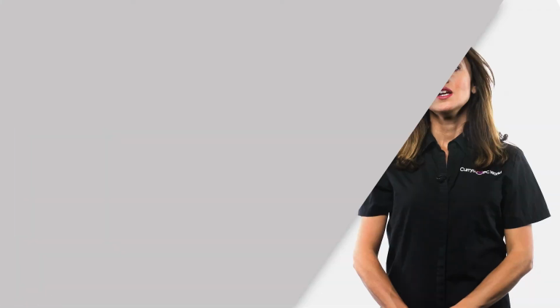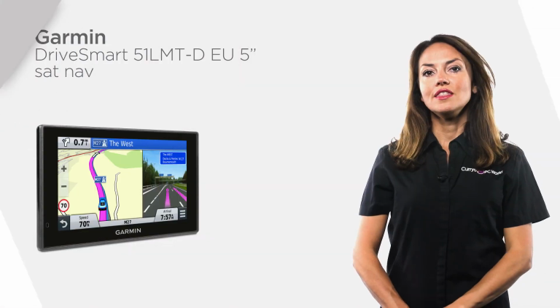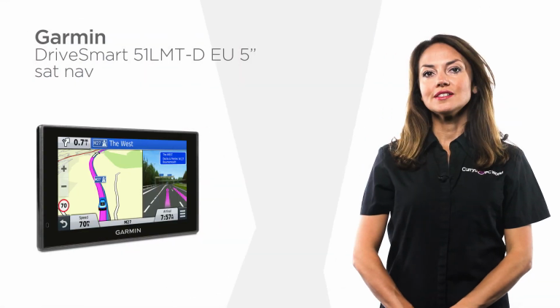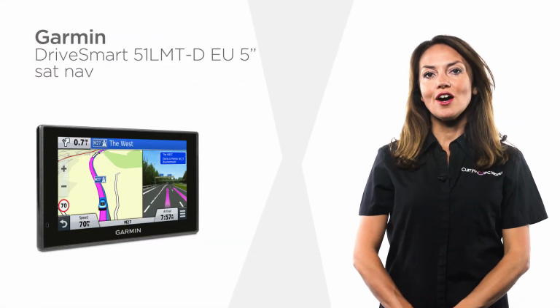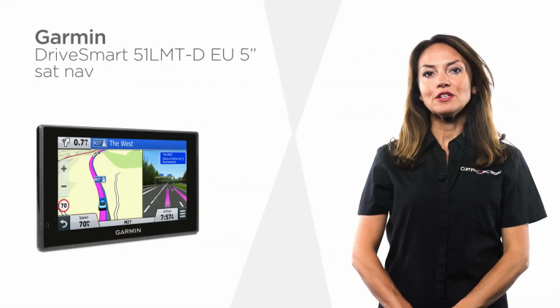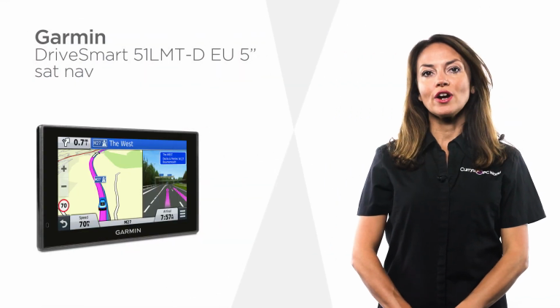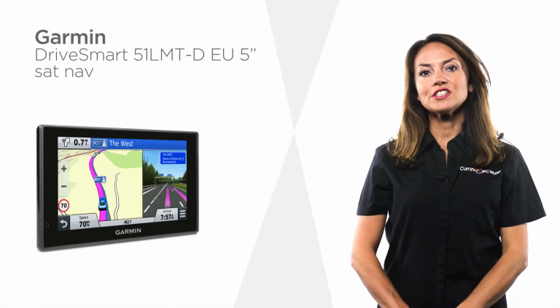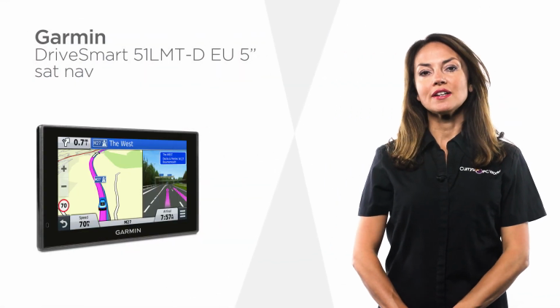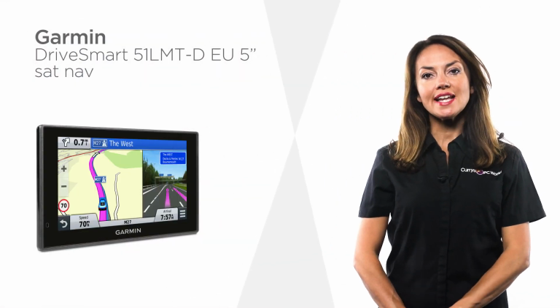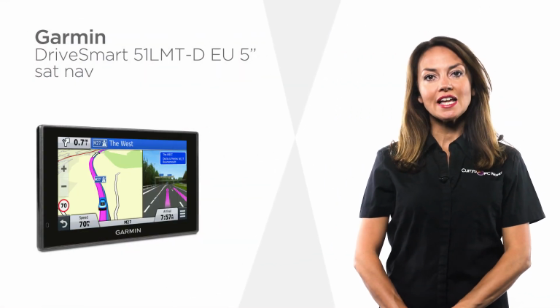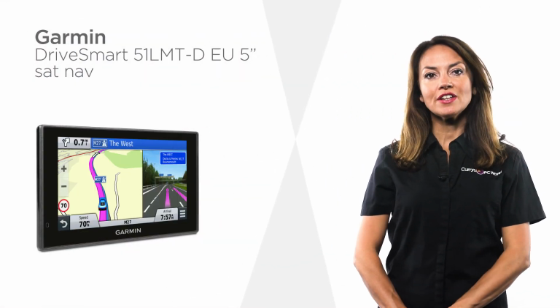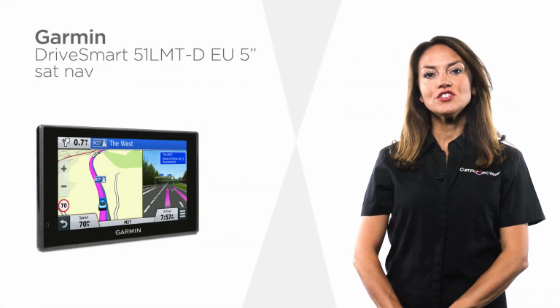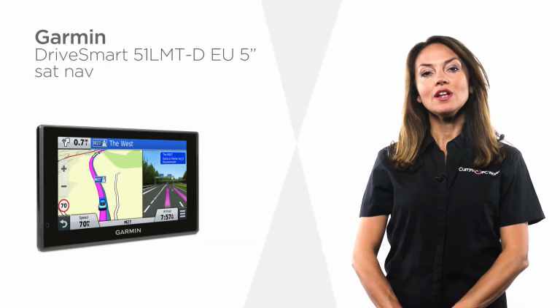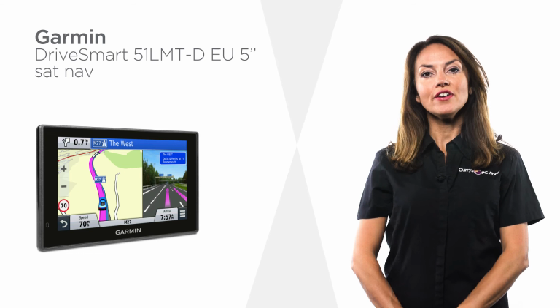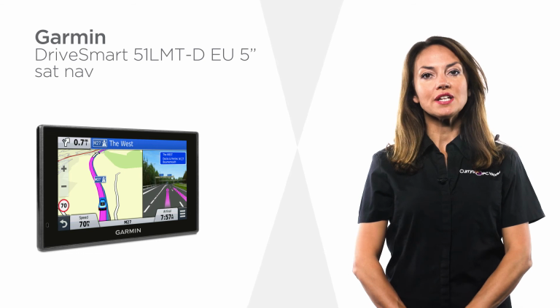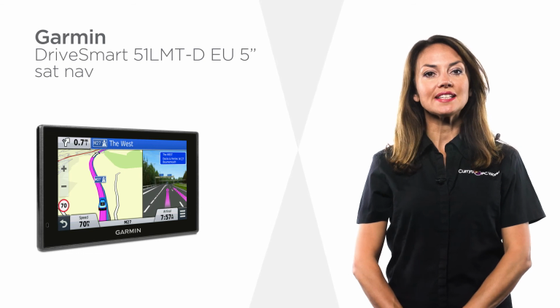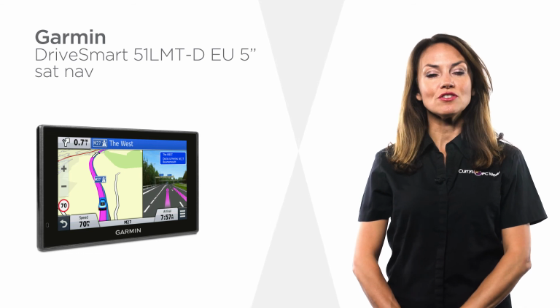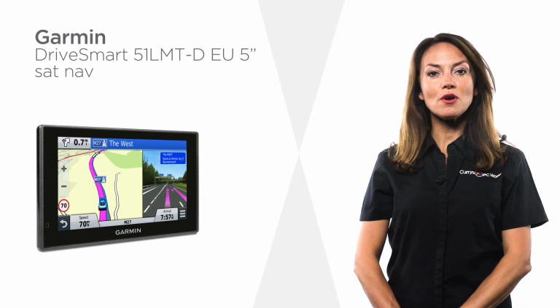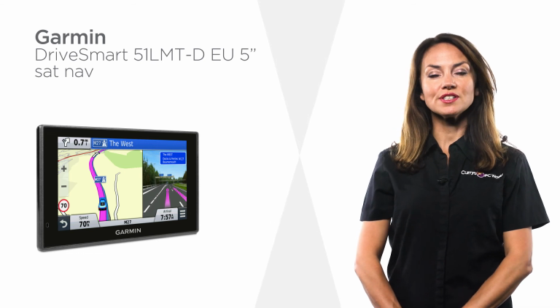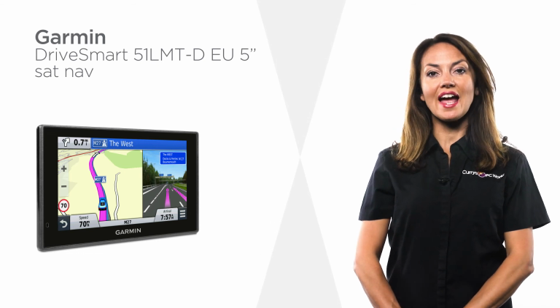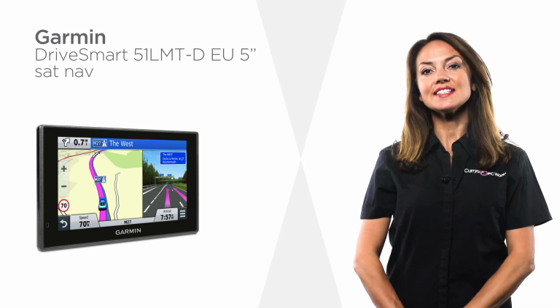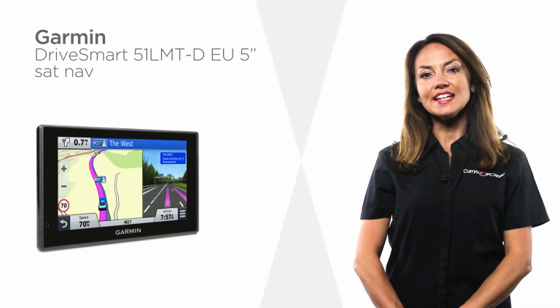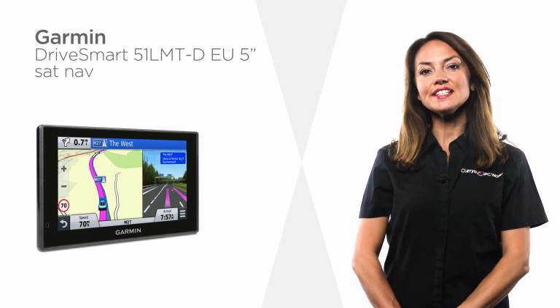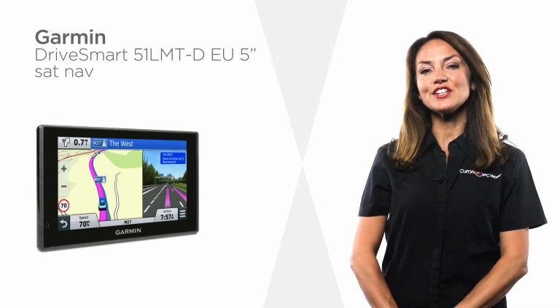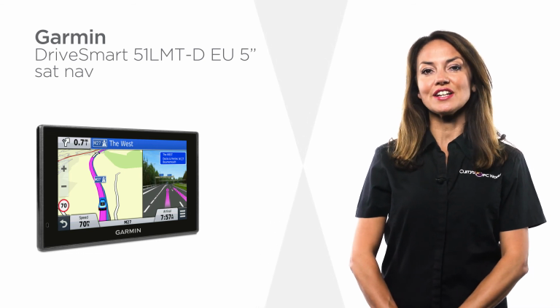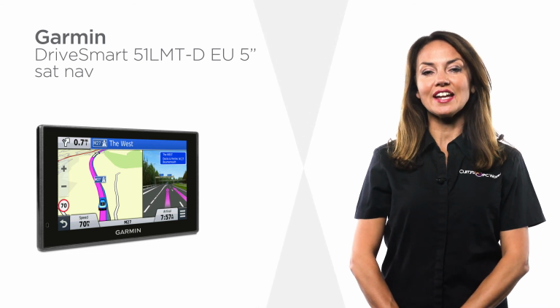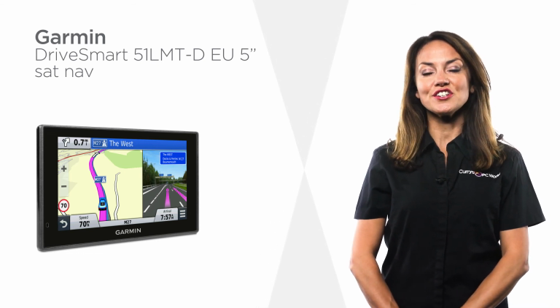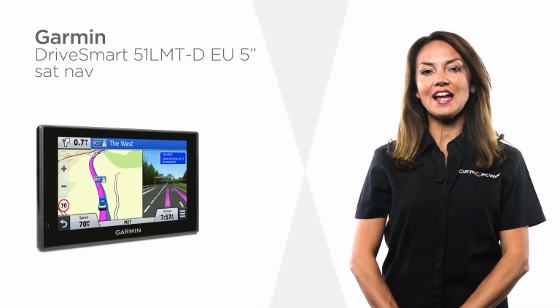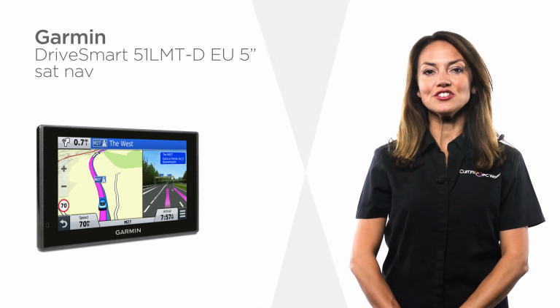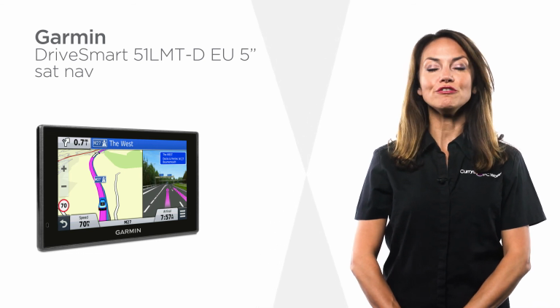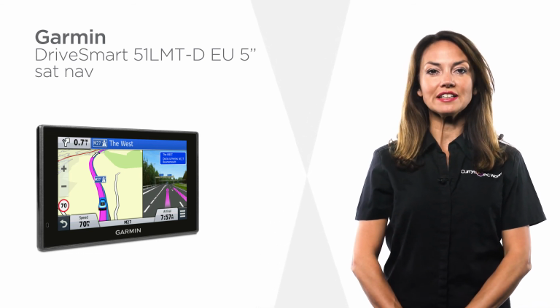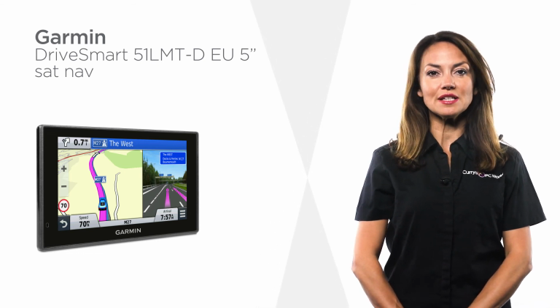This Garmin Drive Smart Sat Nav gives you live updates out of the box and easy-to-use navigation at your fingertips.